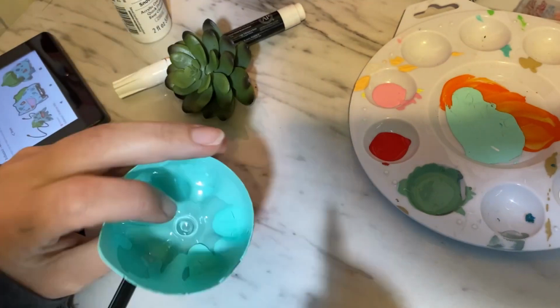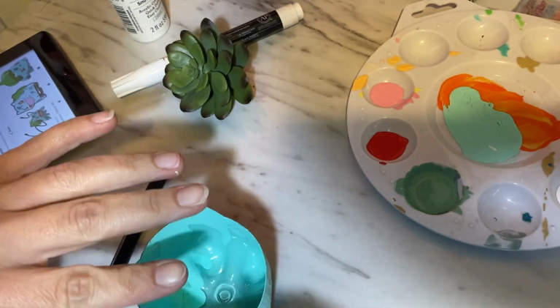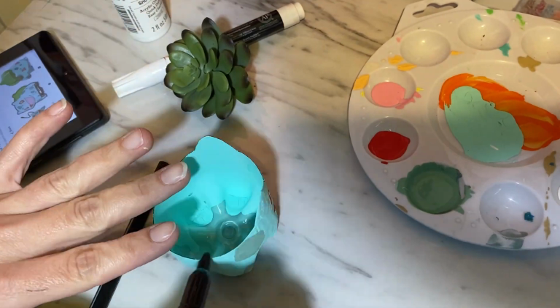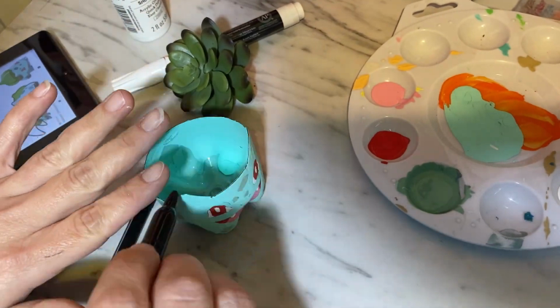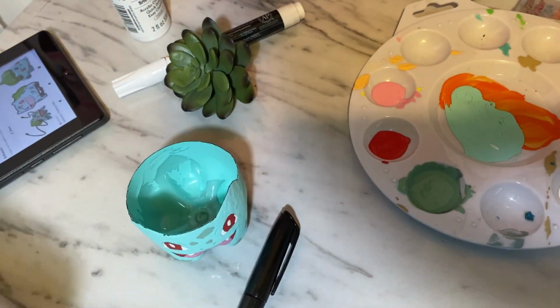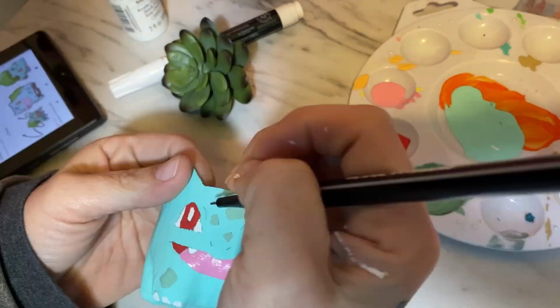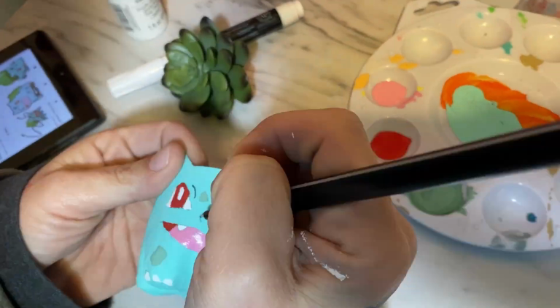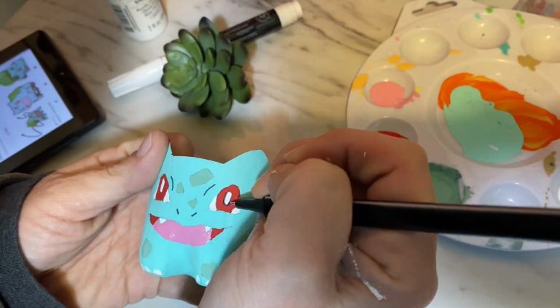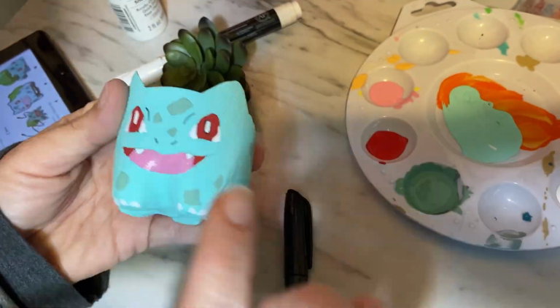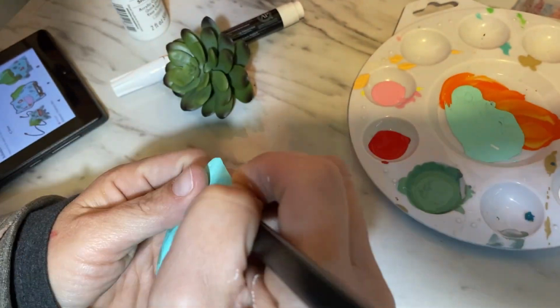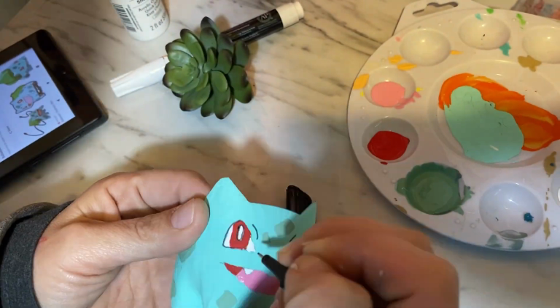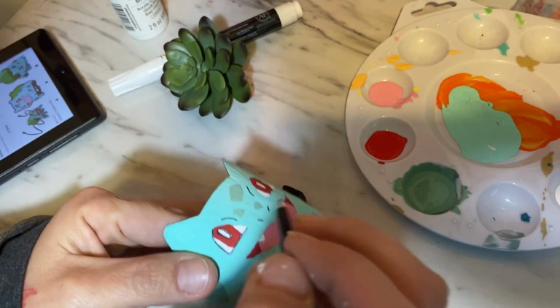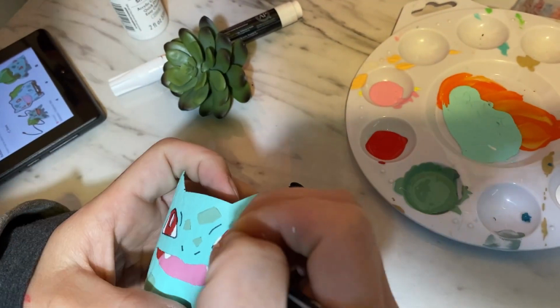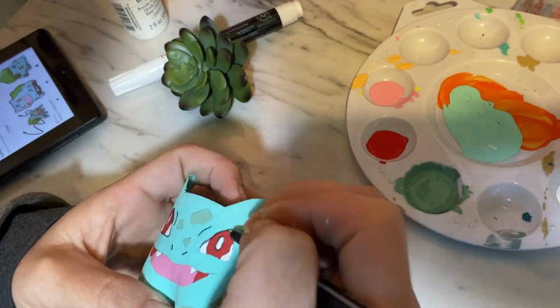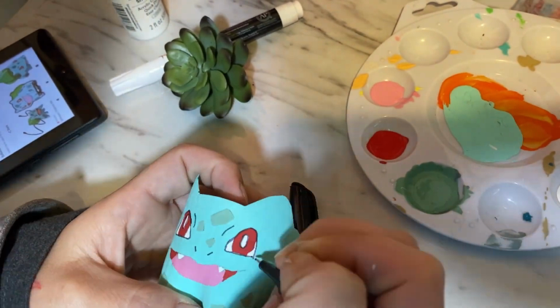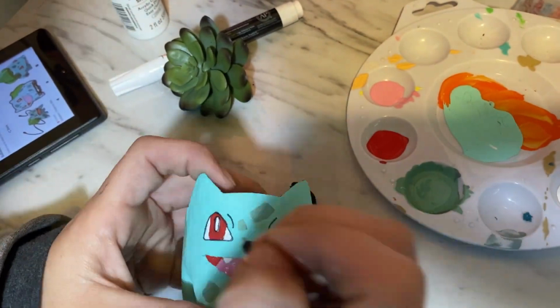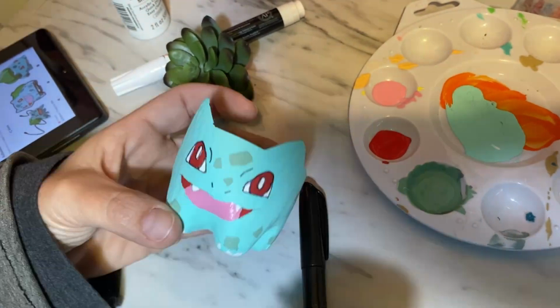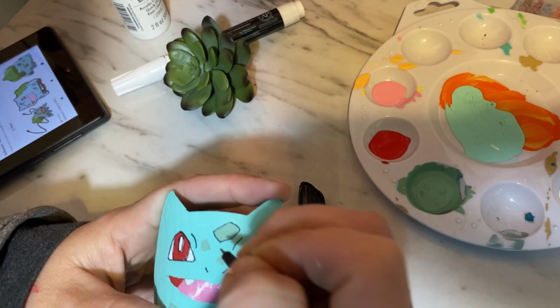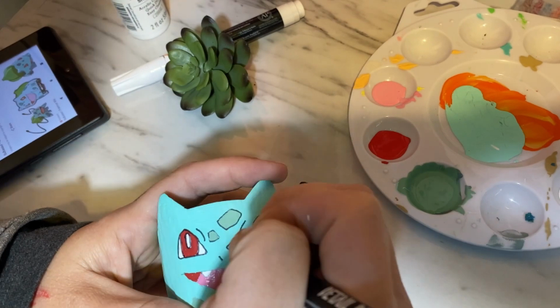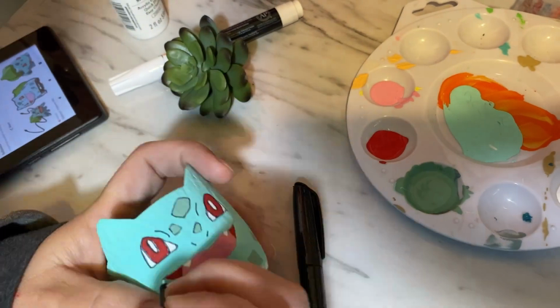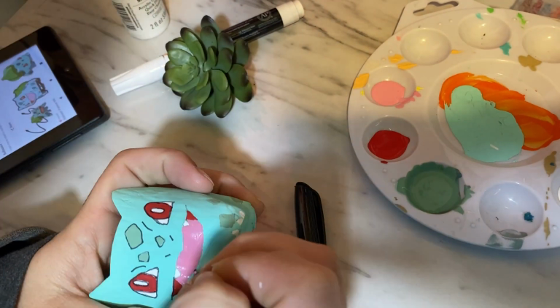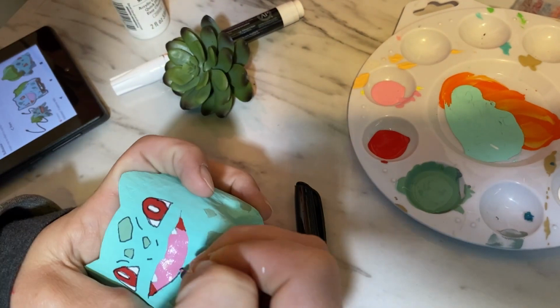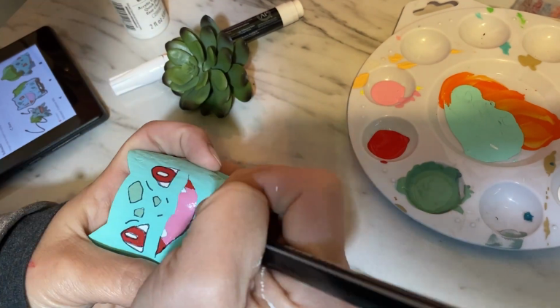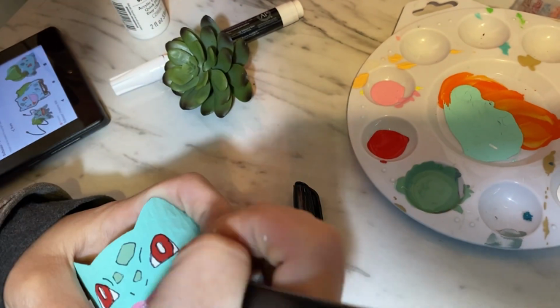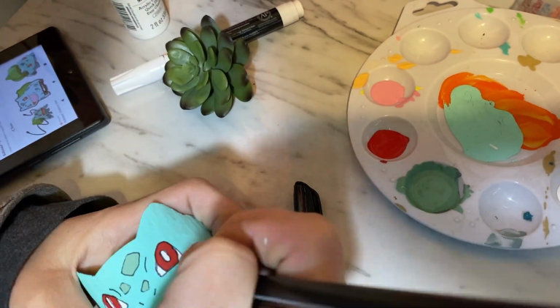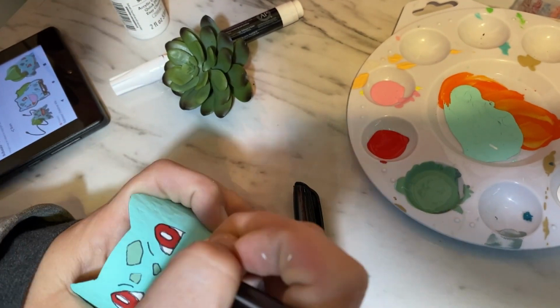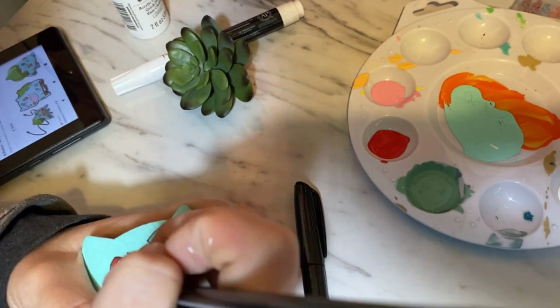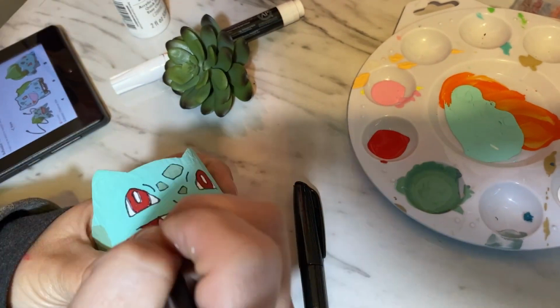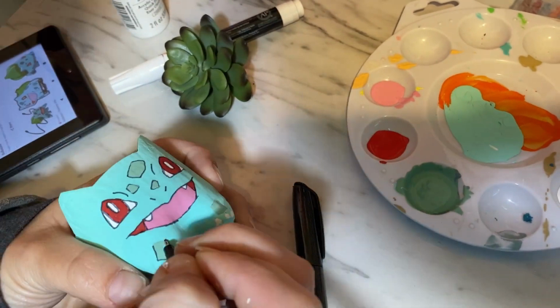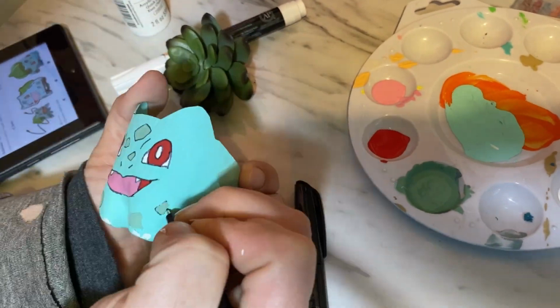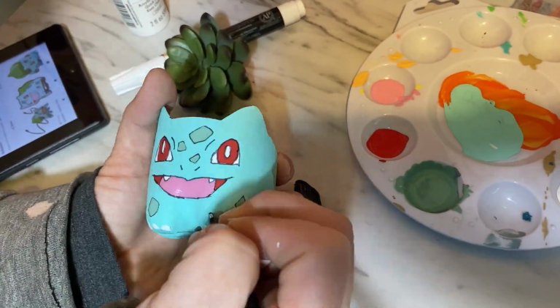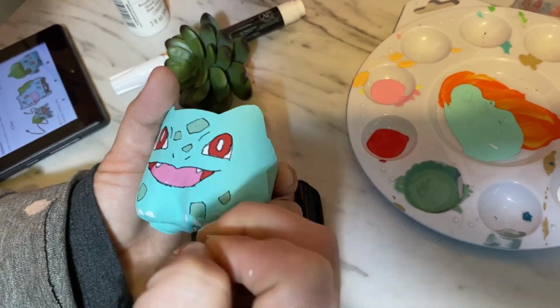The black outline is such a satisfying process for me. It's so fun just to see it all come together completely.